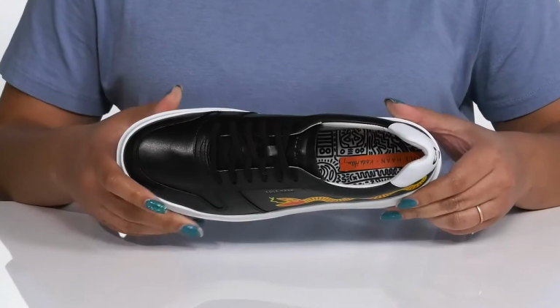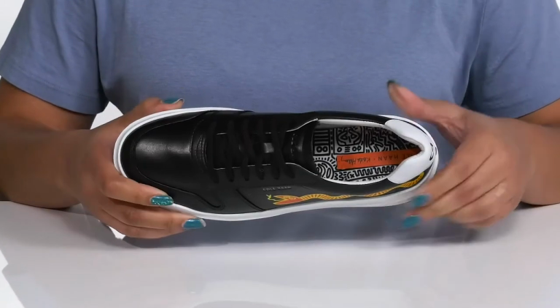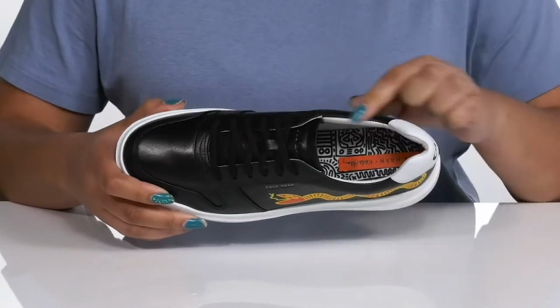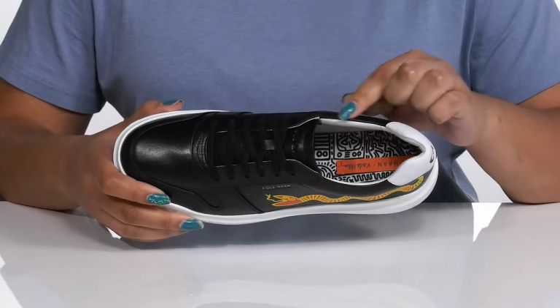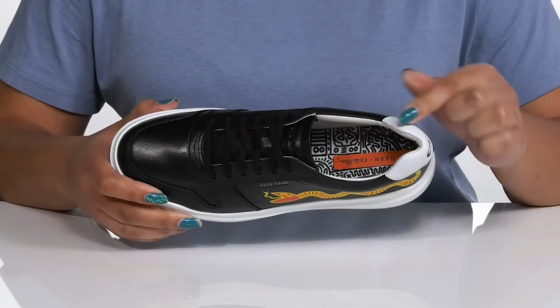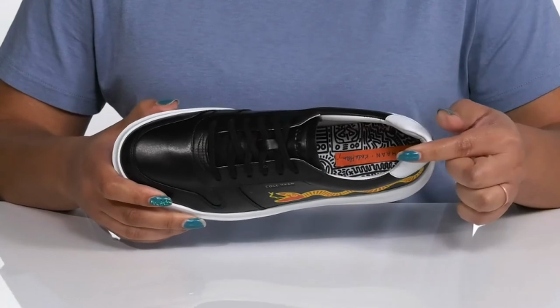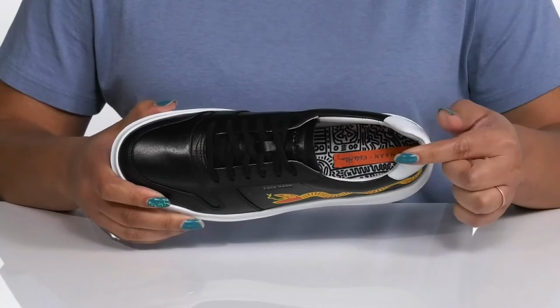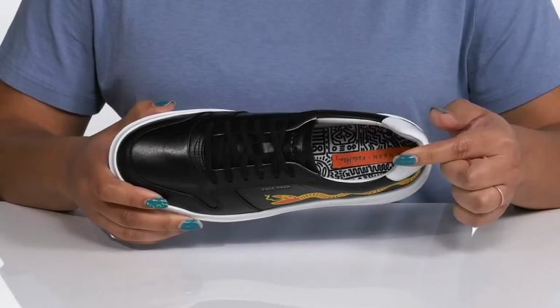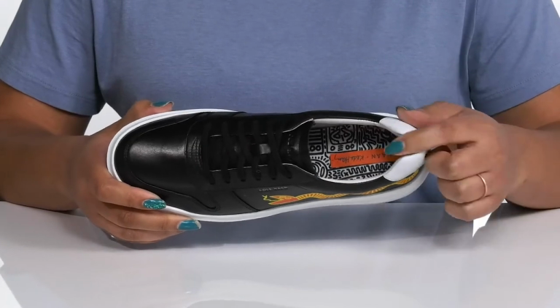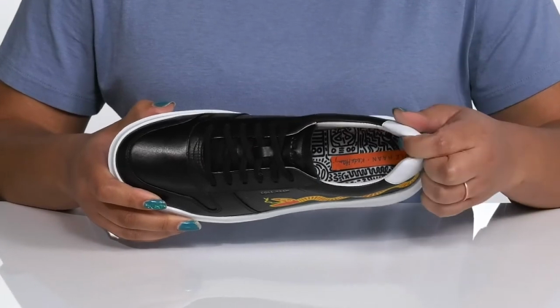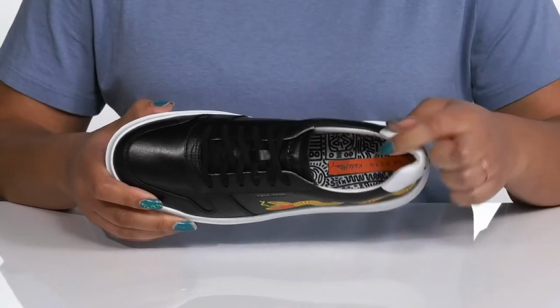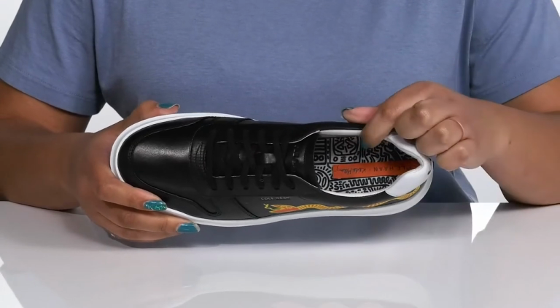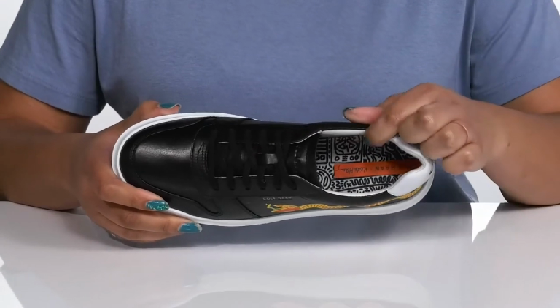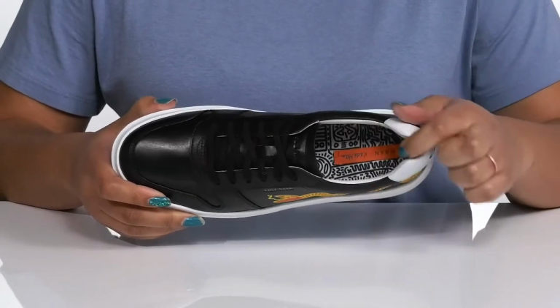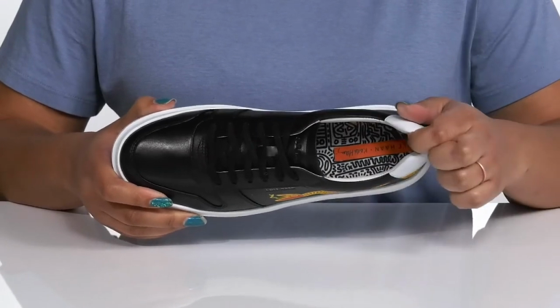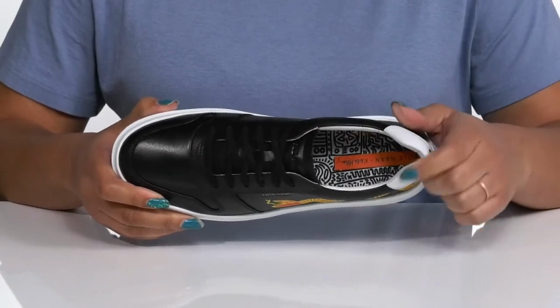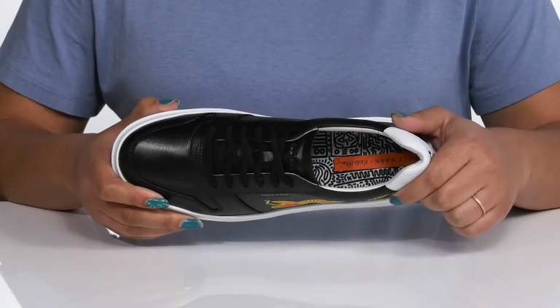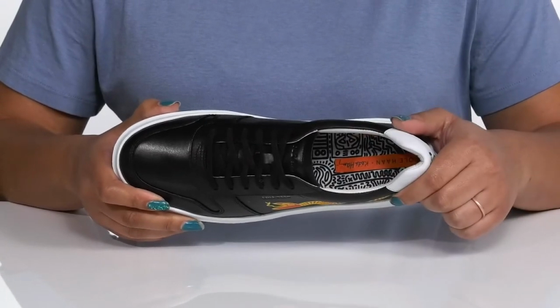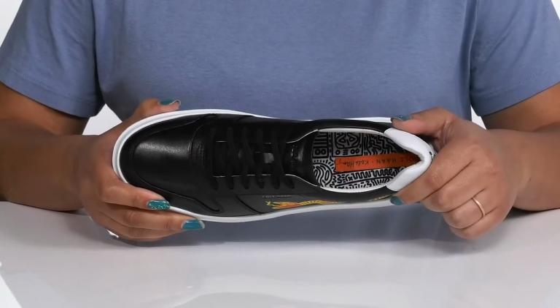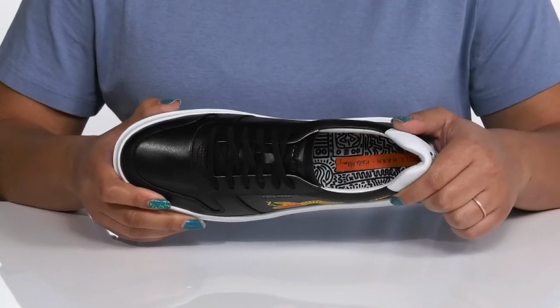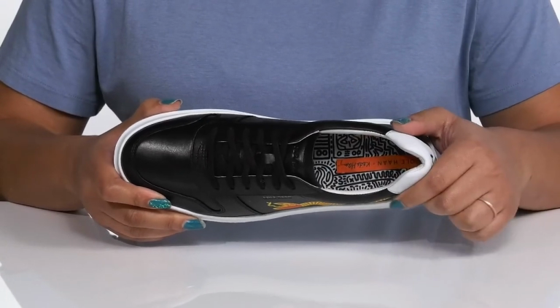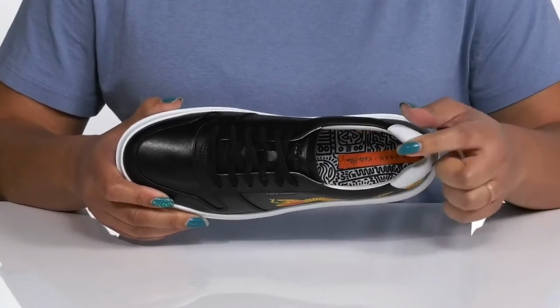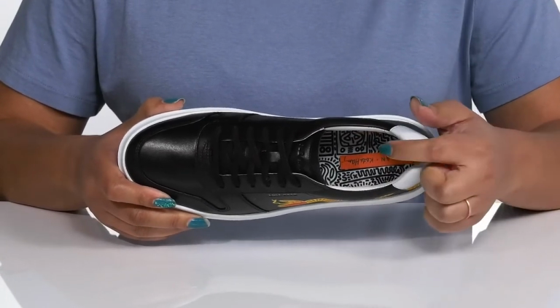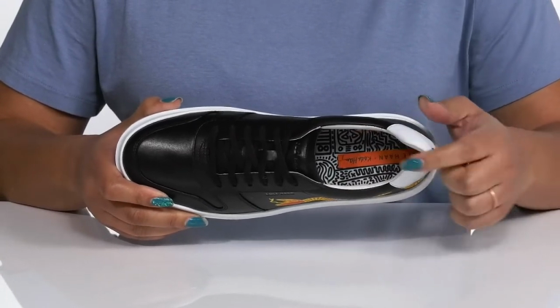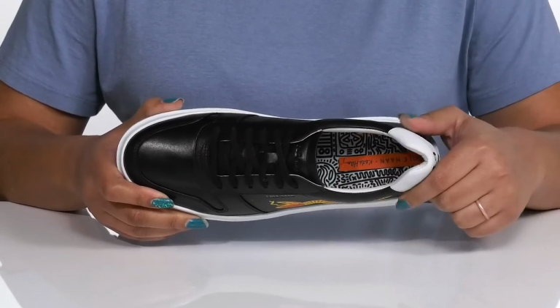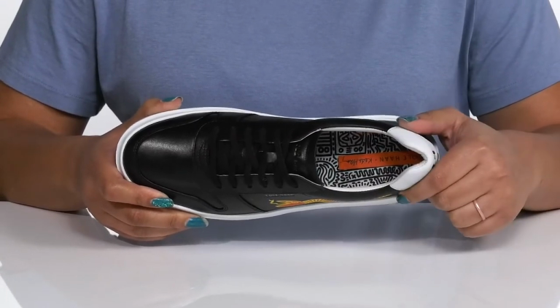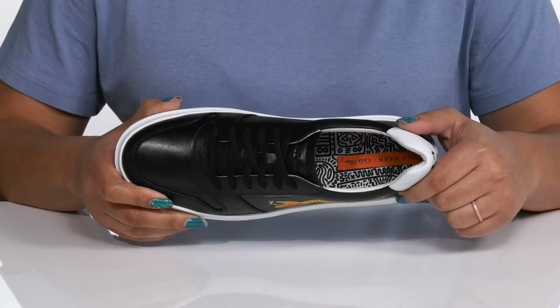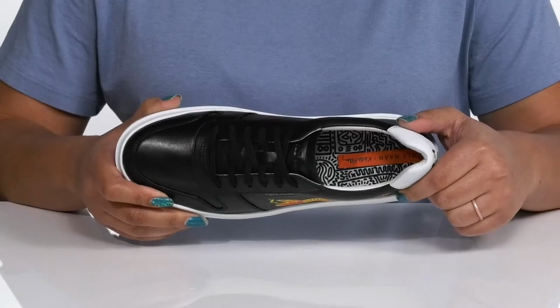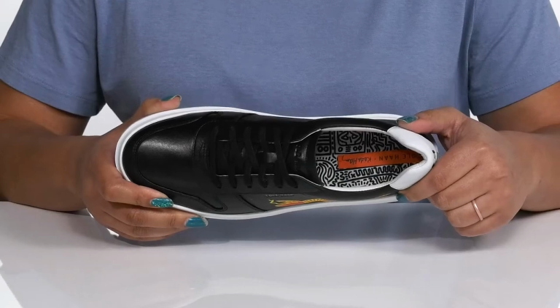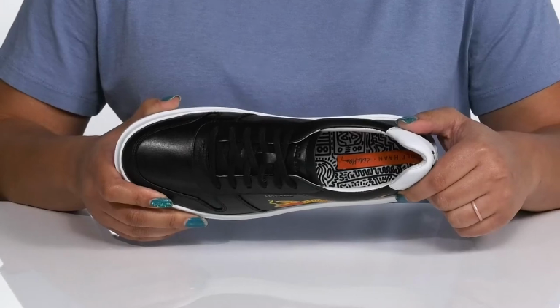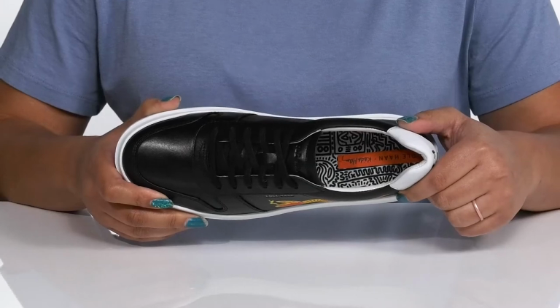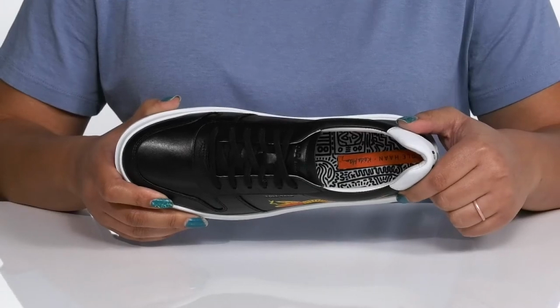Inside, there is a leather and synthetic lining with some cushioning around the collar to give your ankle support, and a cushioned footbed to keep you comfortable all day.